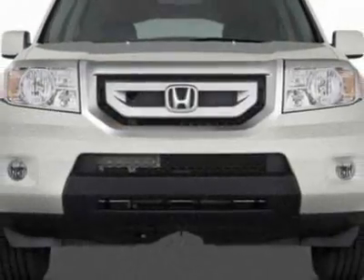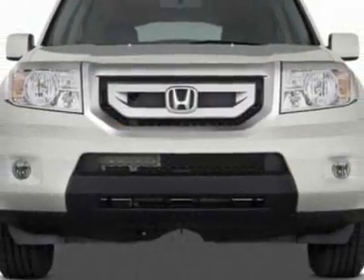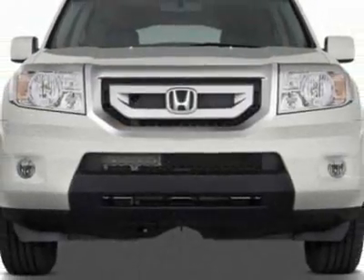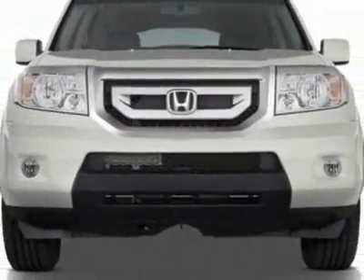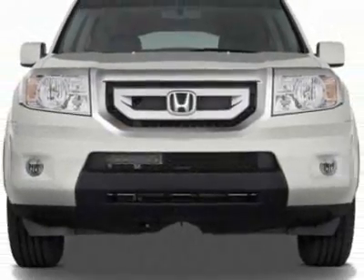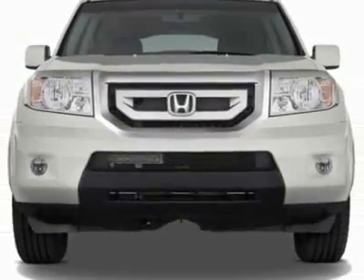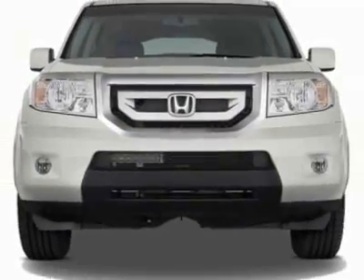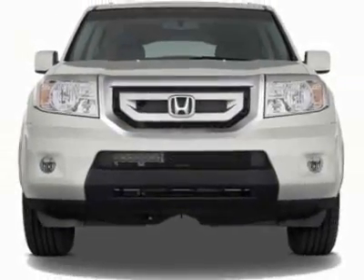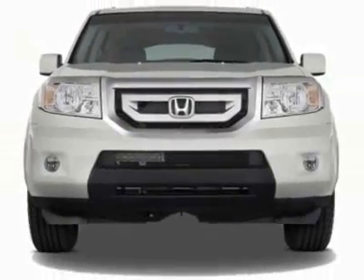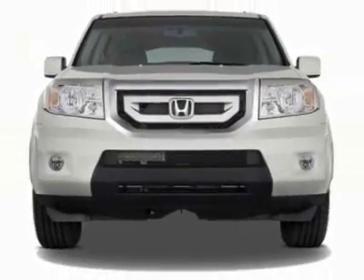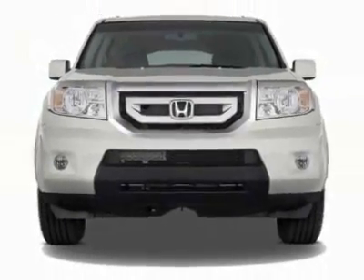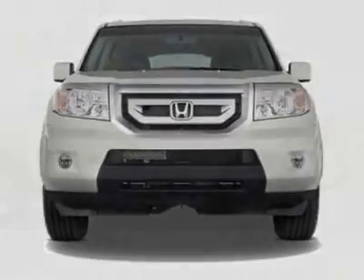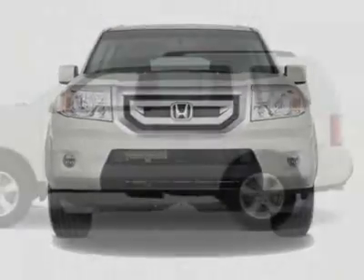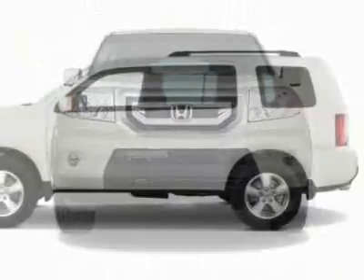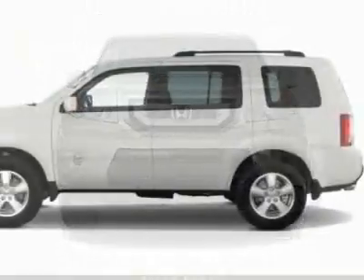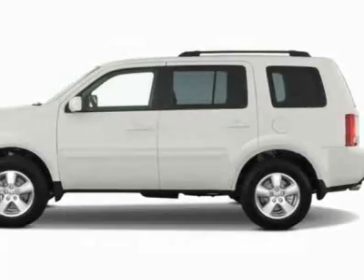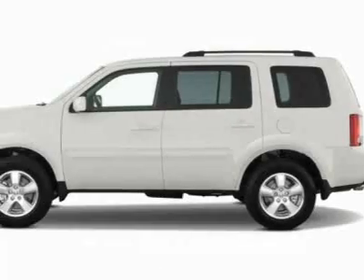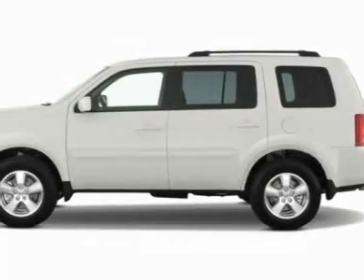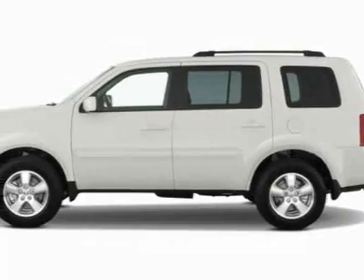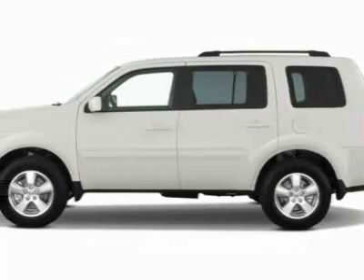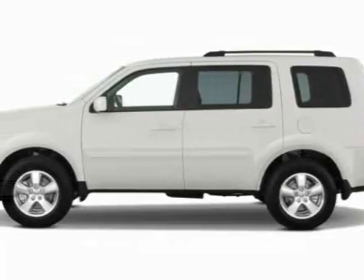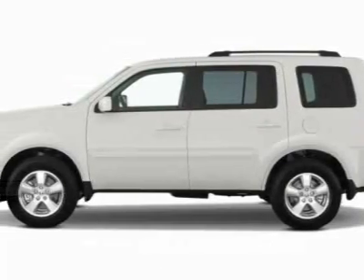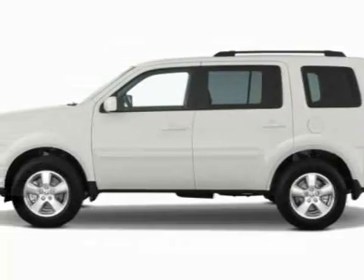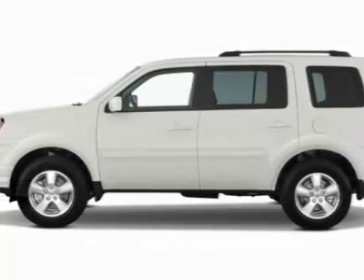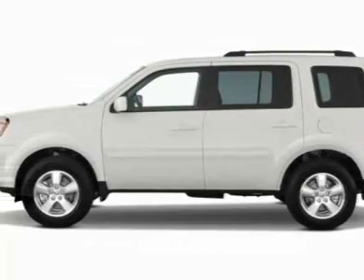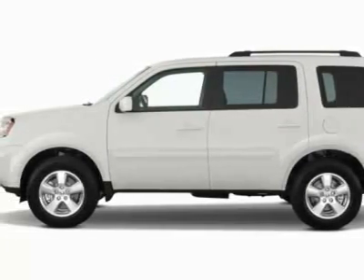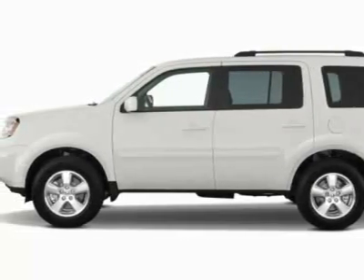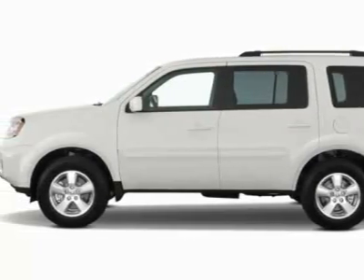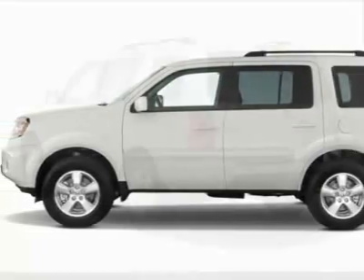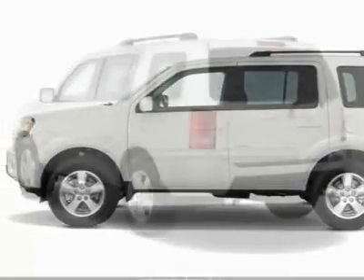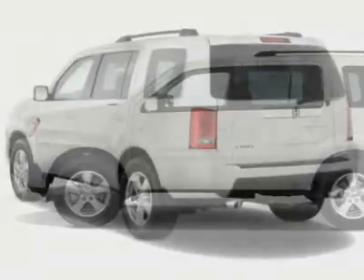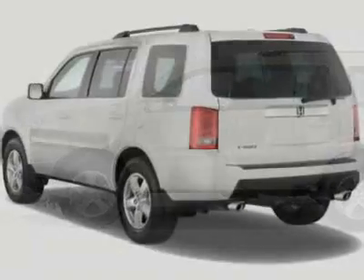Call 888-788-2205 or email our friendly sales staff today to schedule a test drive.